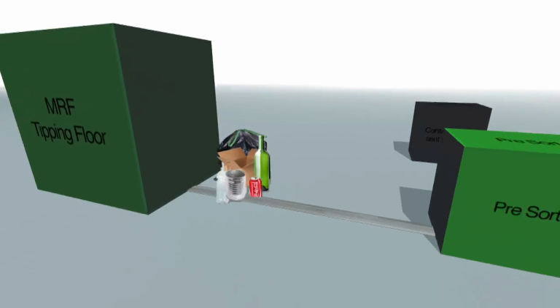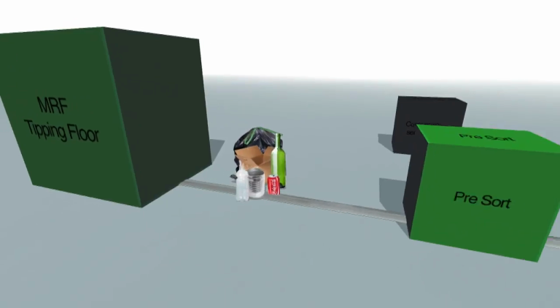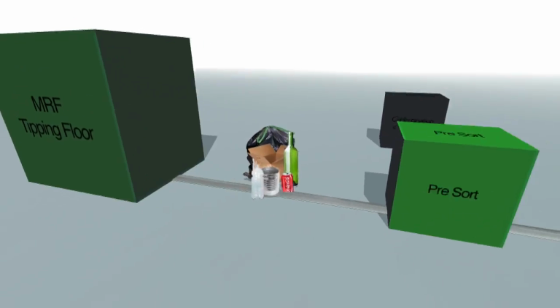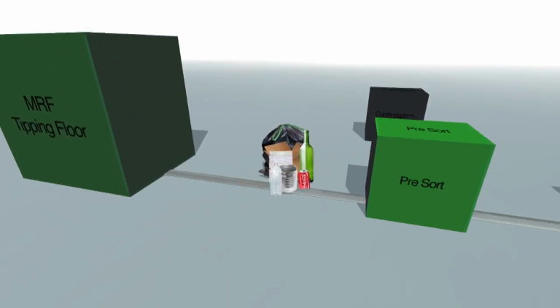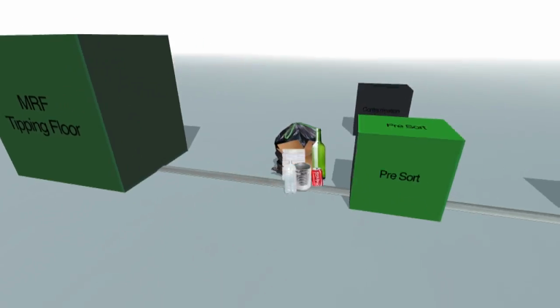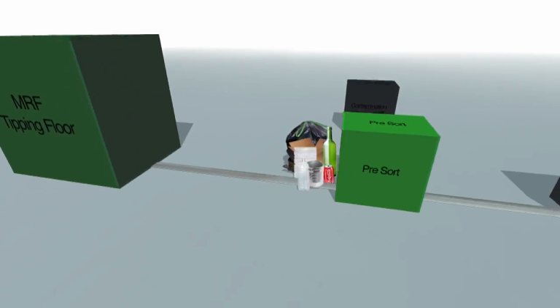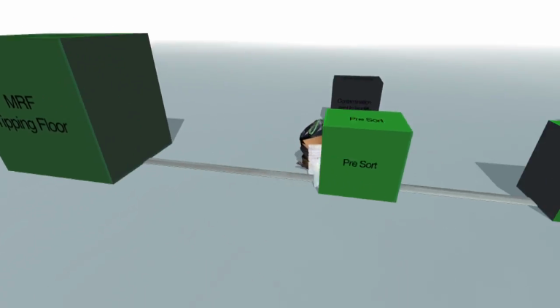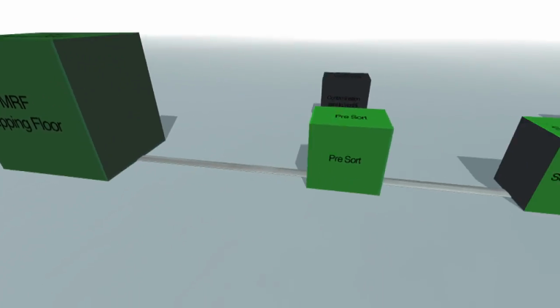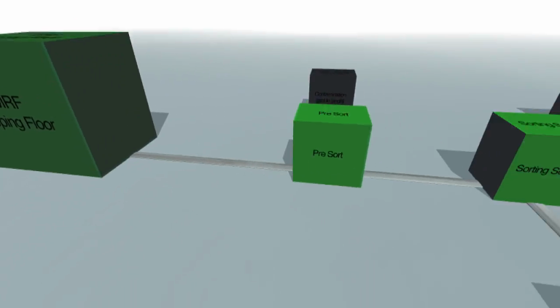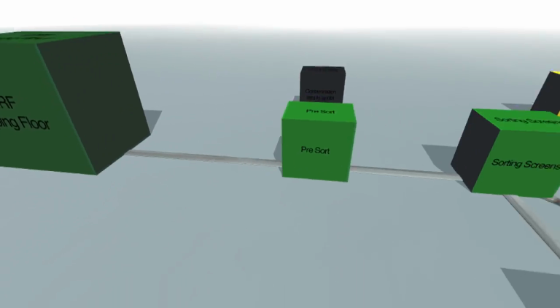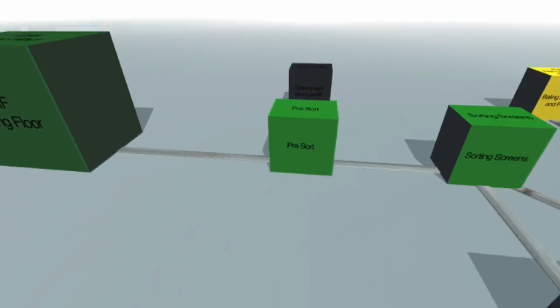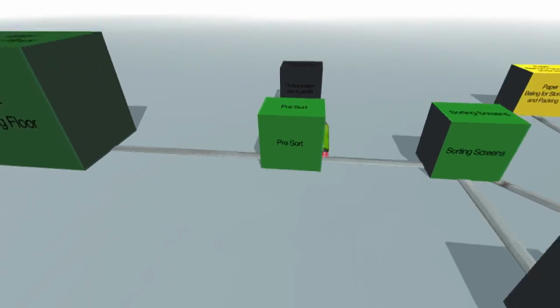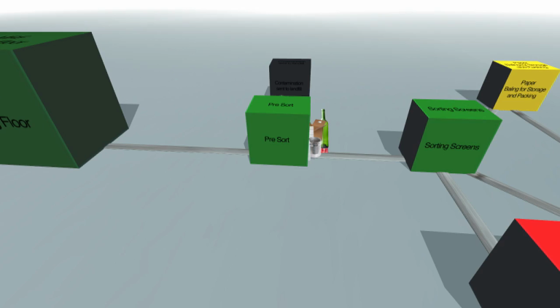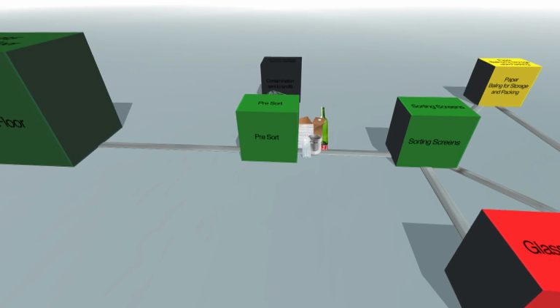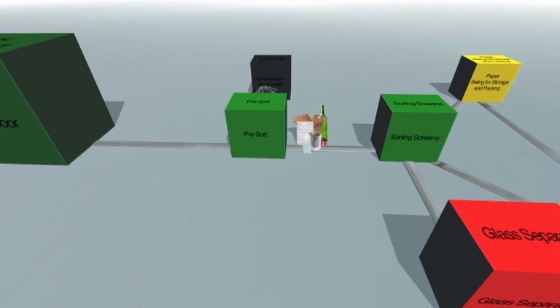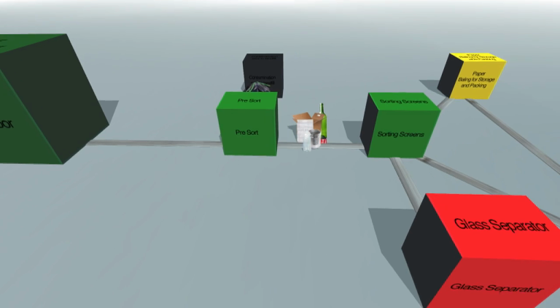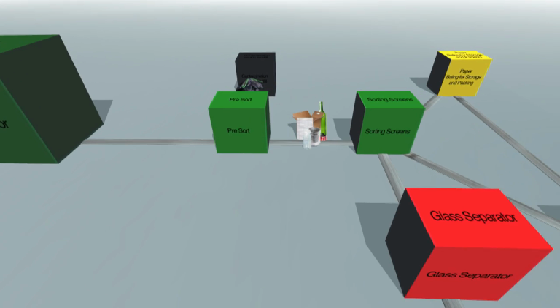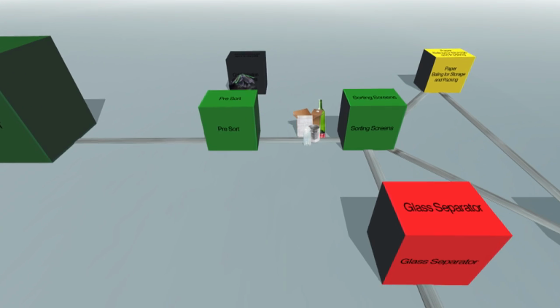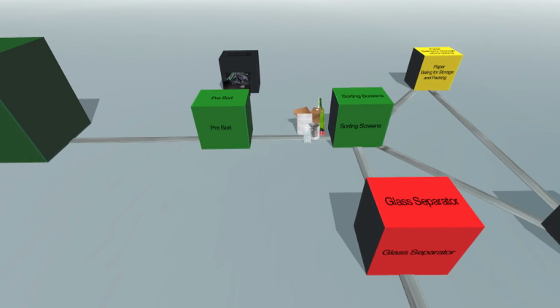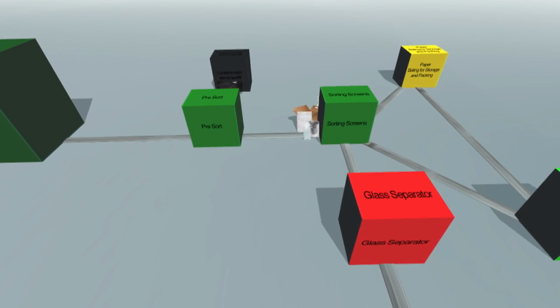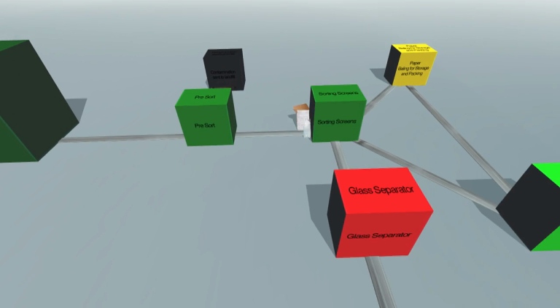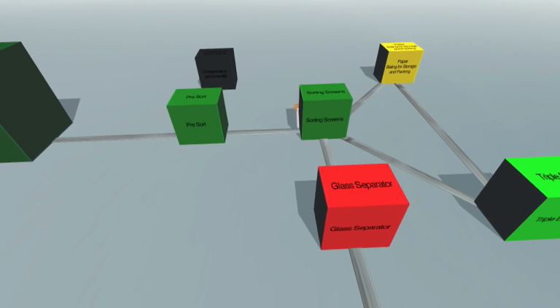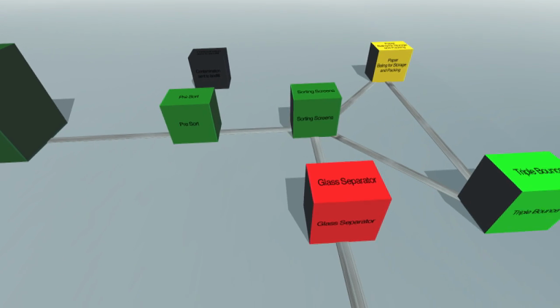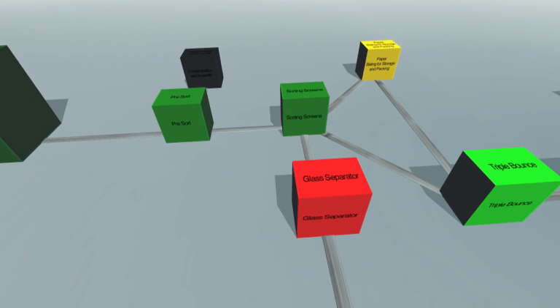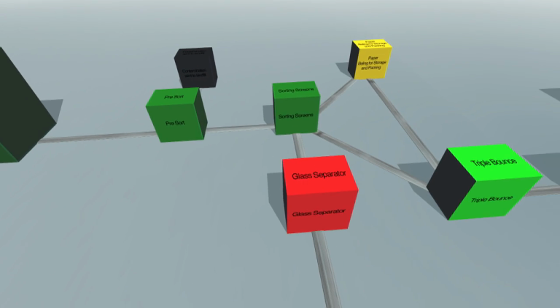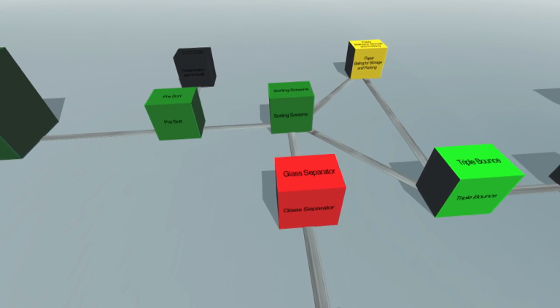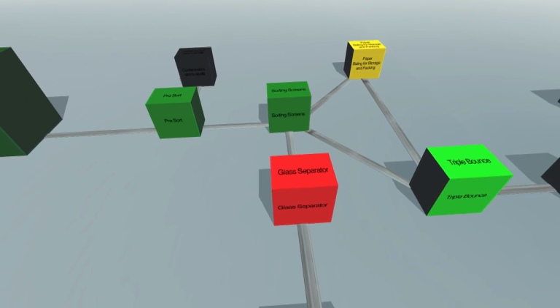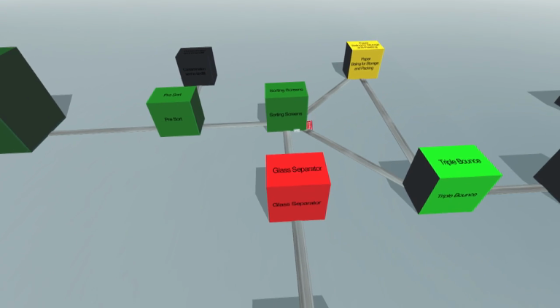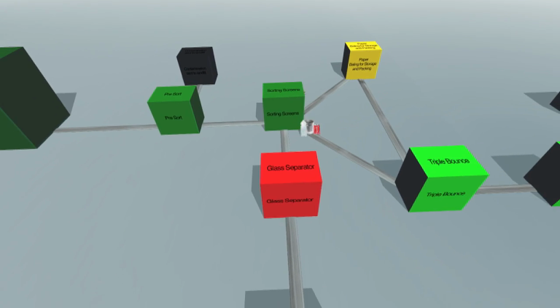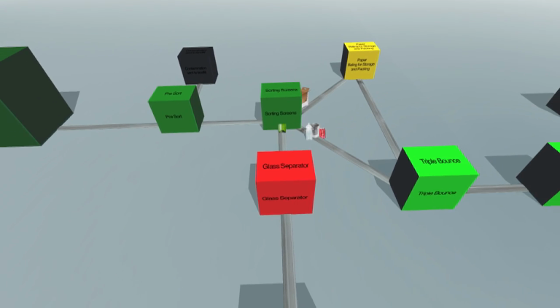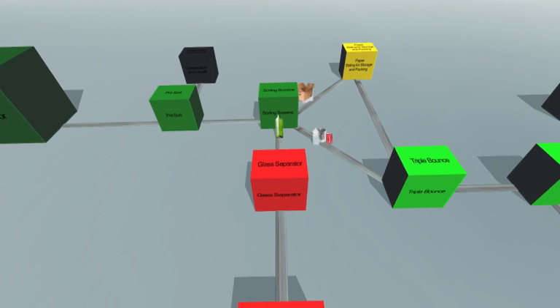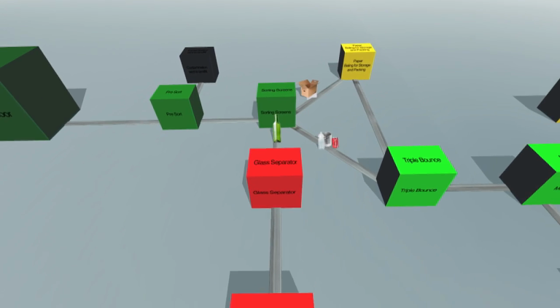Everyone can contribute in the quest to sustain our environment for future generations.